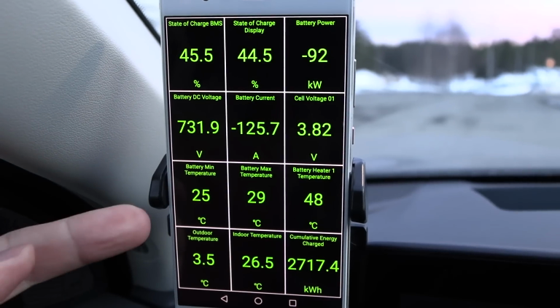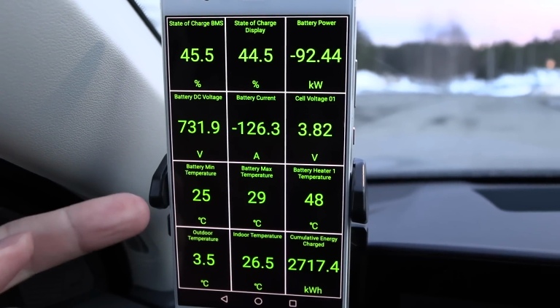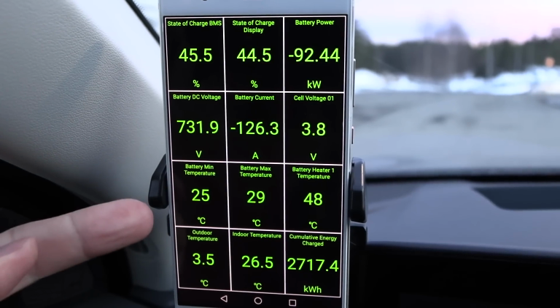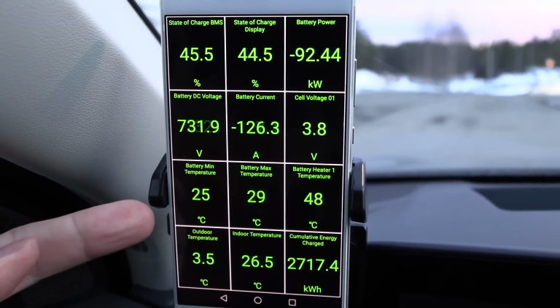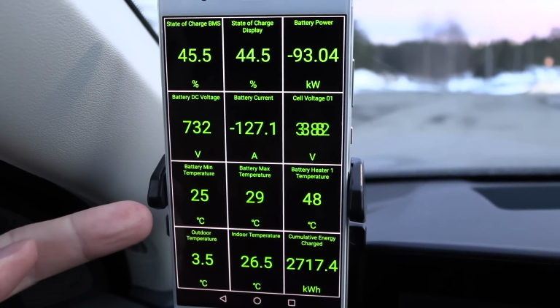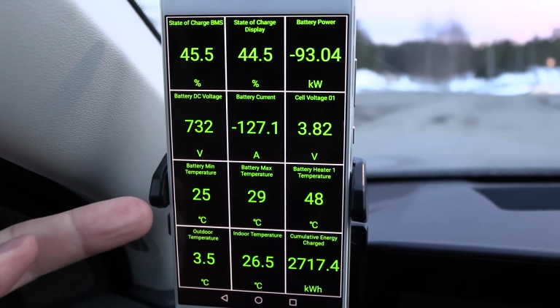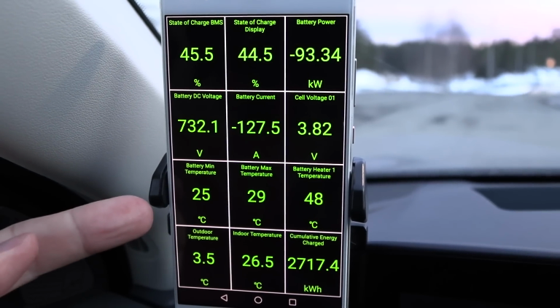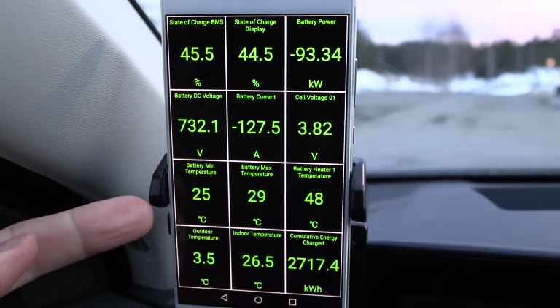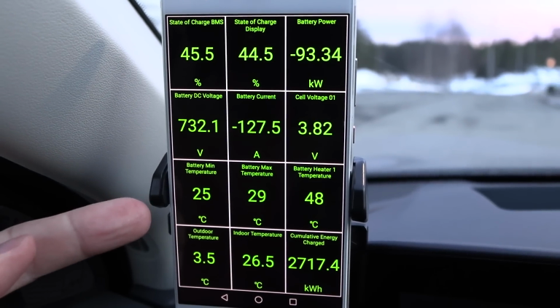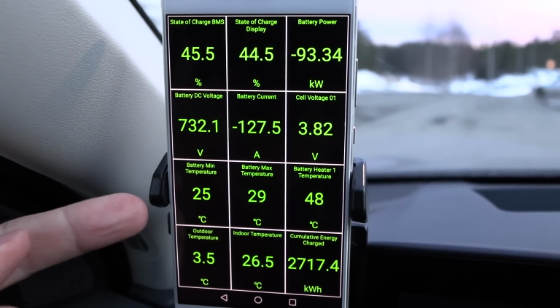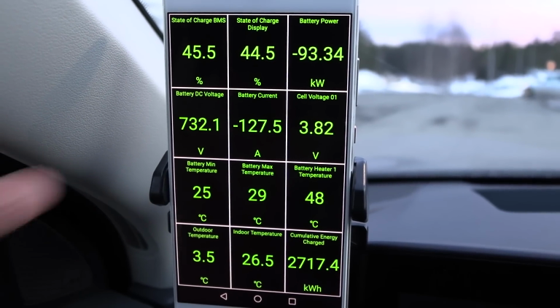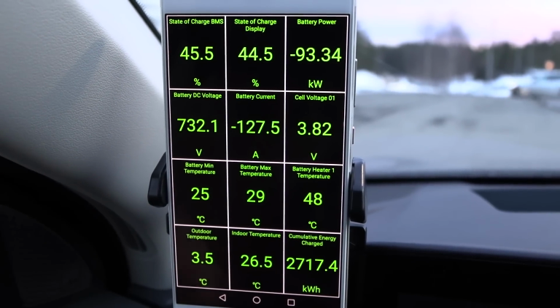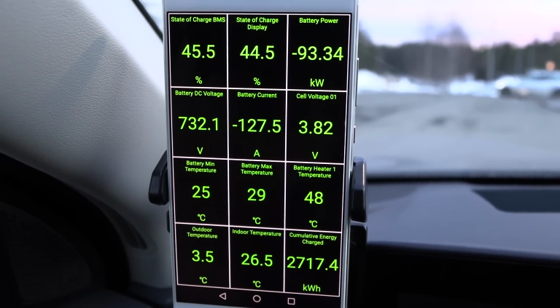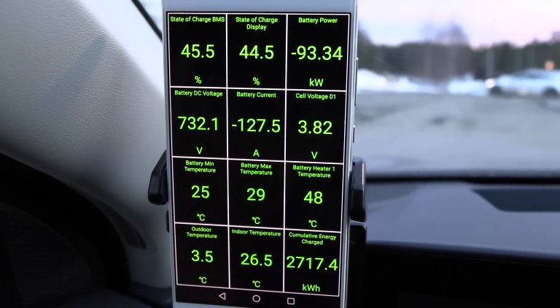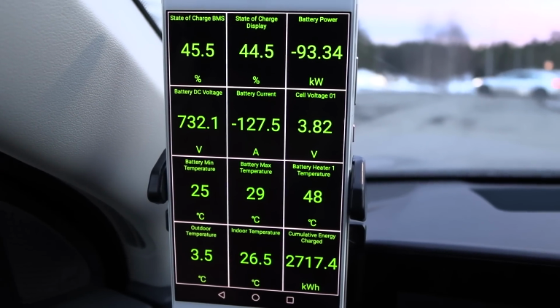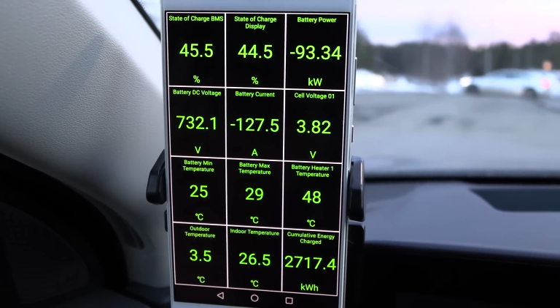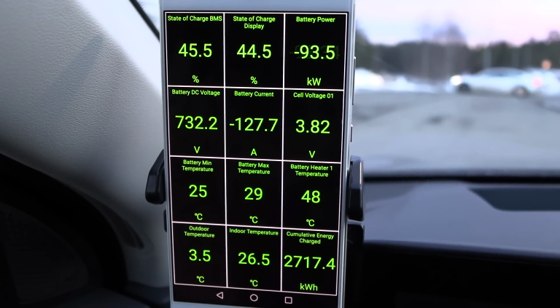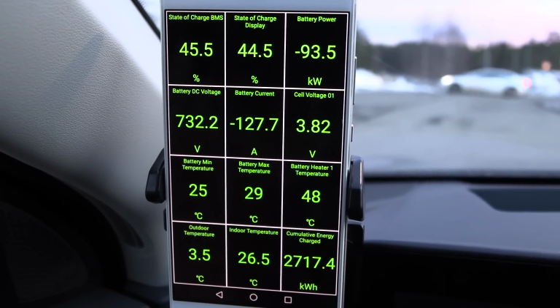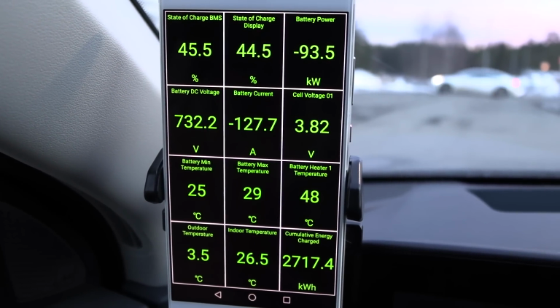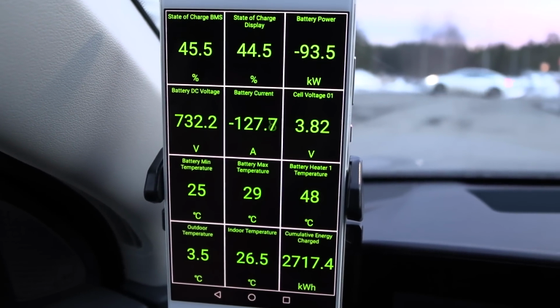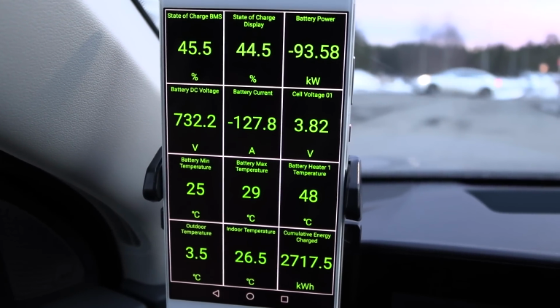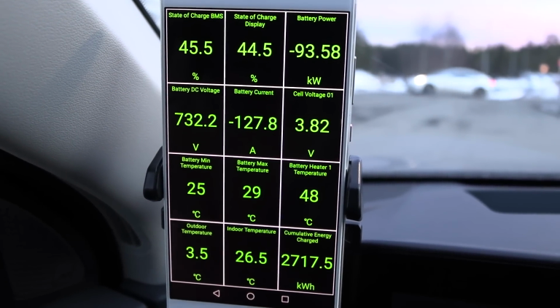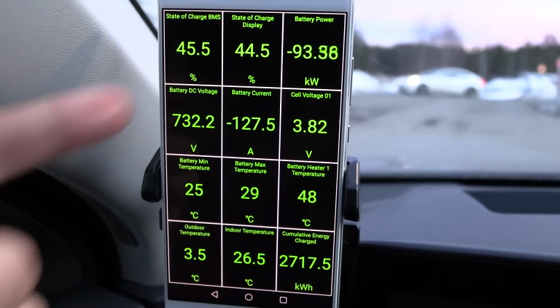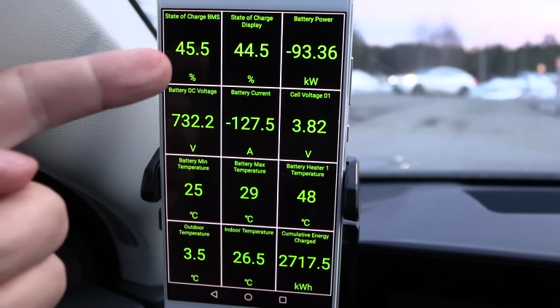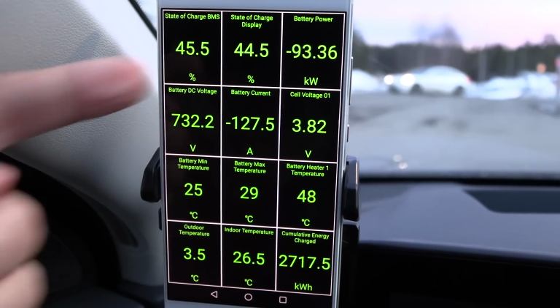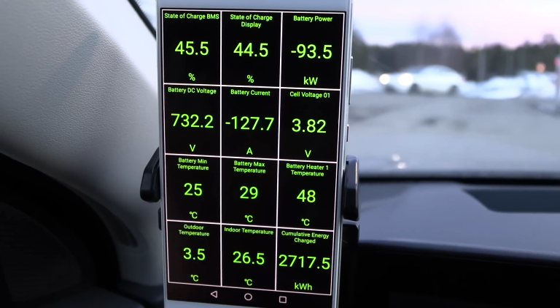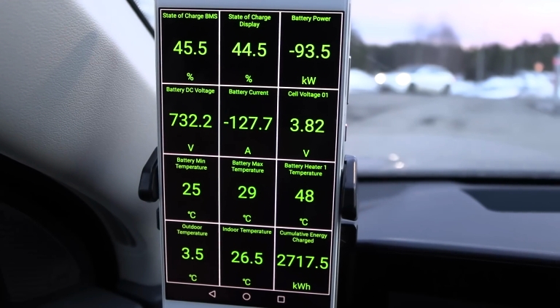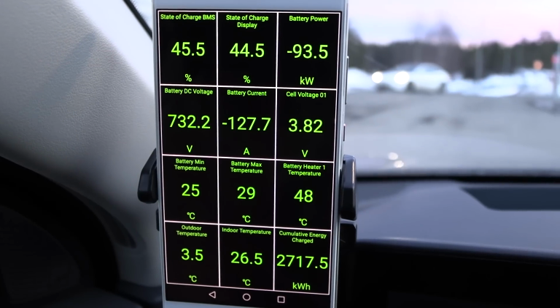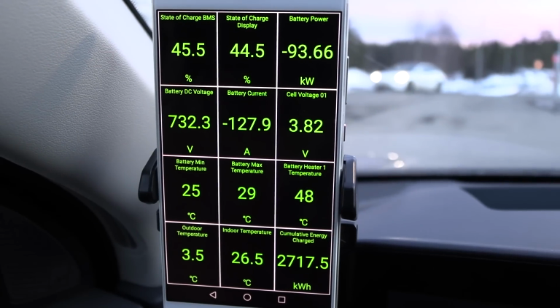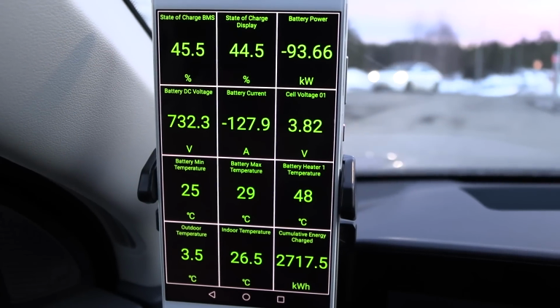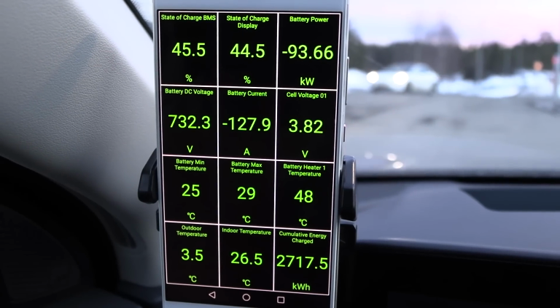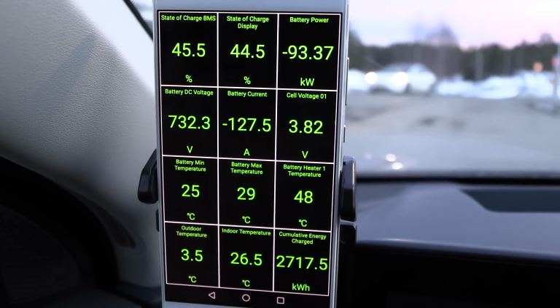We just hit 25 degrees on the battery — are we going to see 150 kilowatts? Maybe the state of charge is almost too high already.